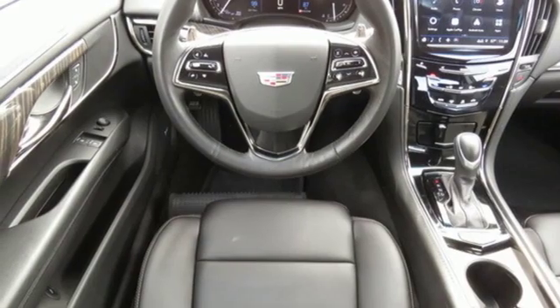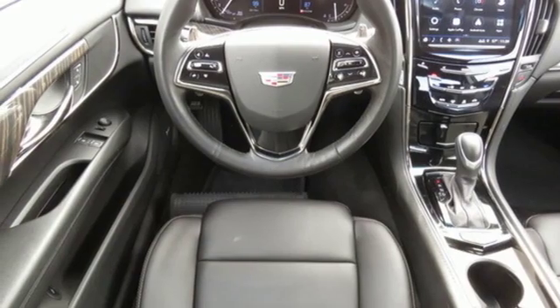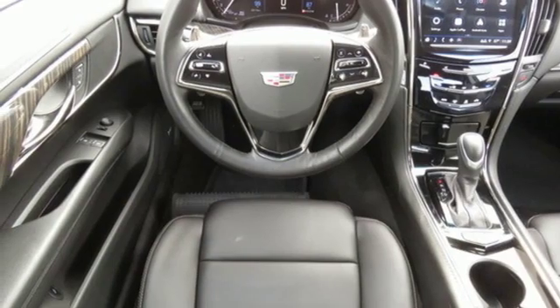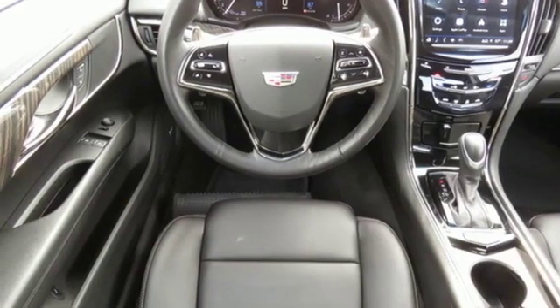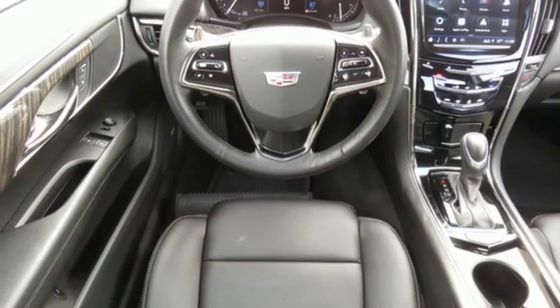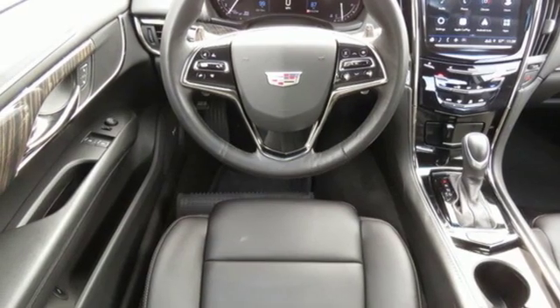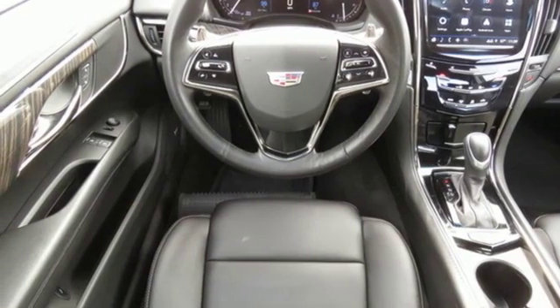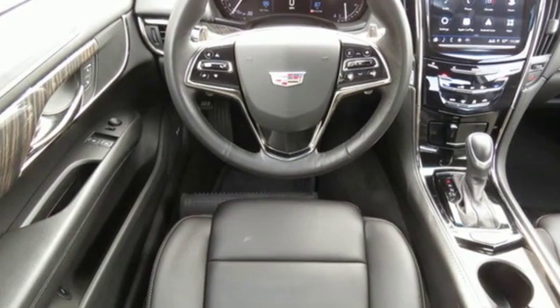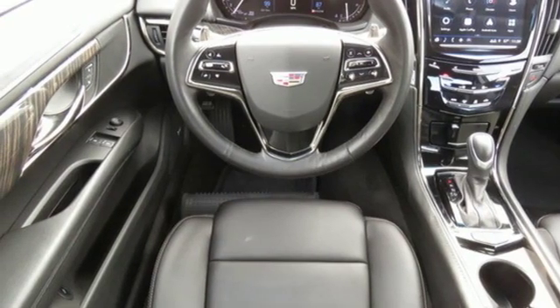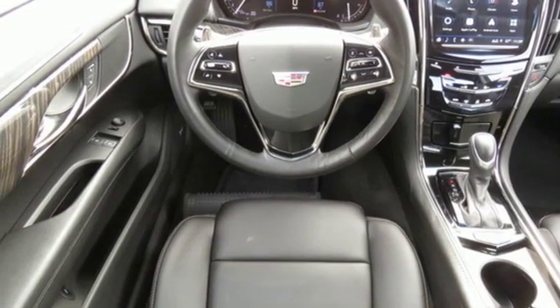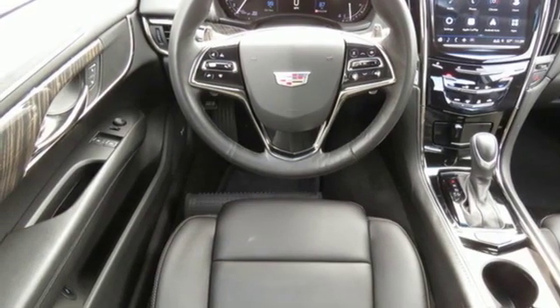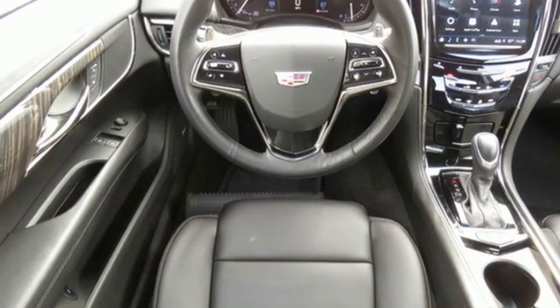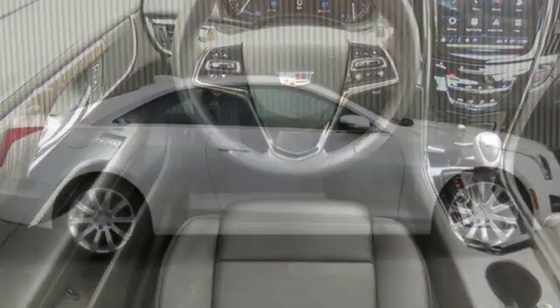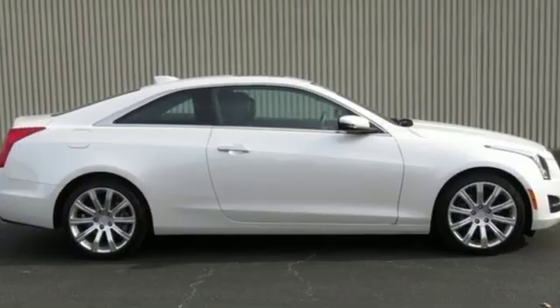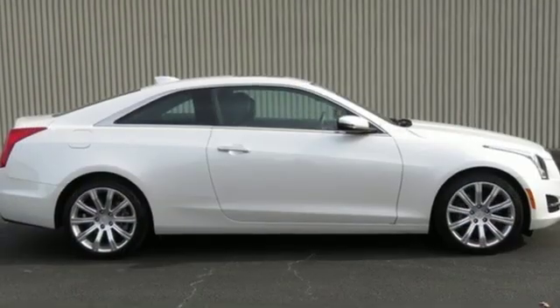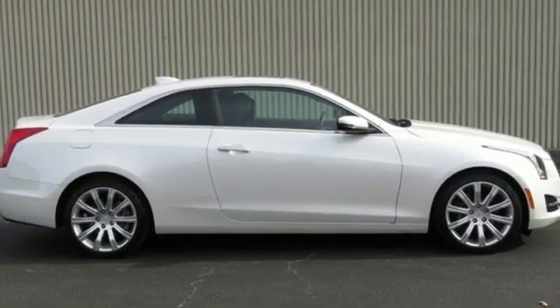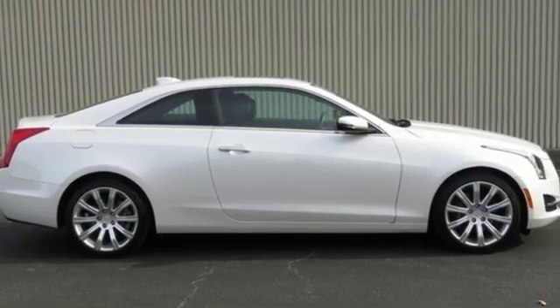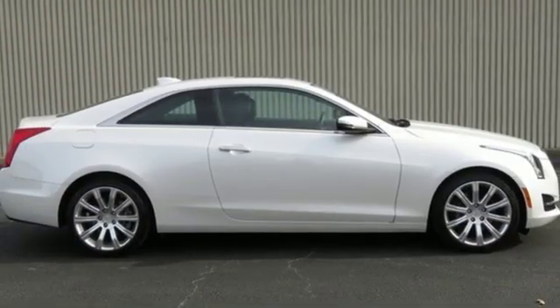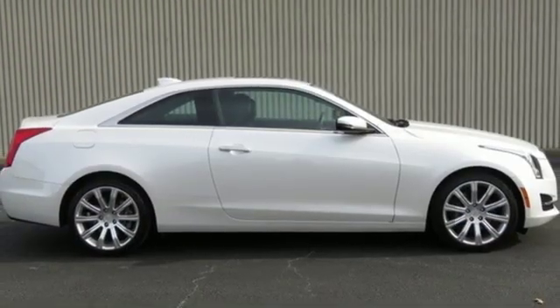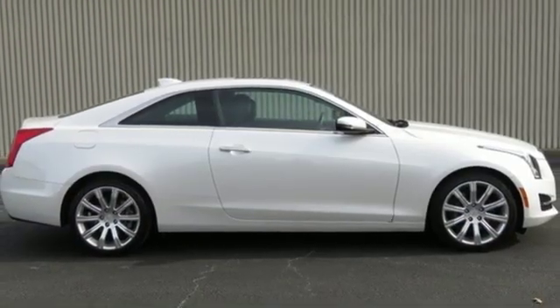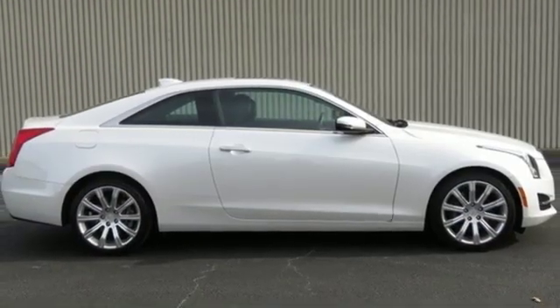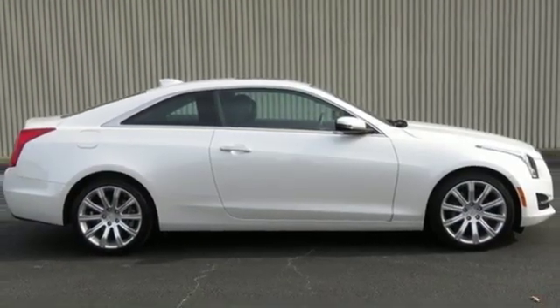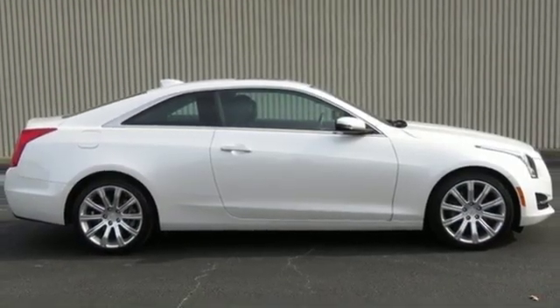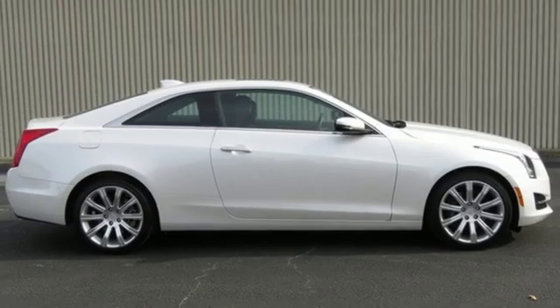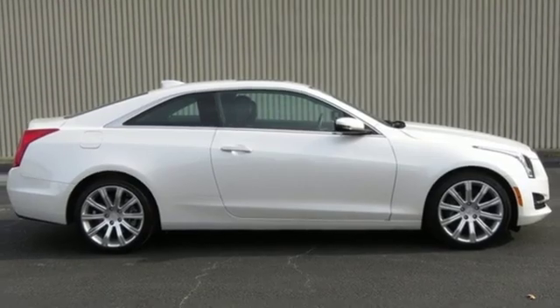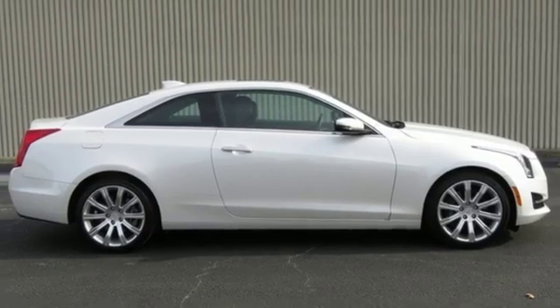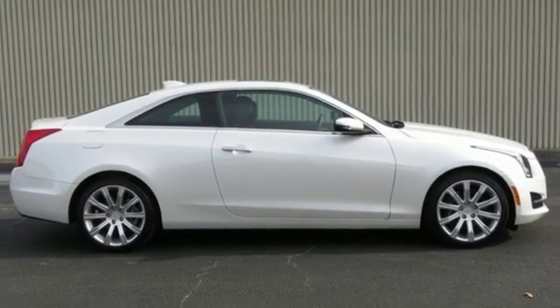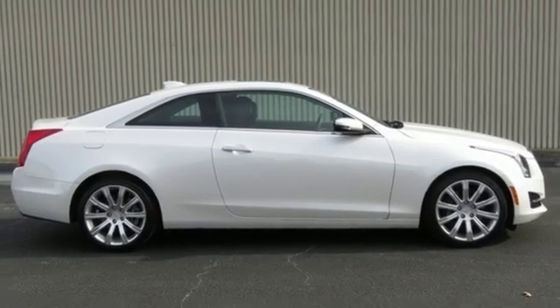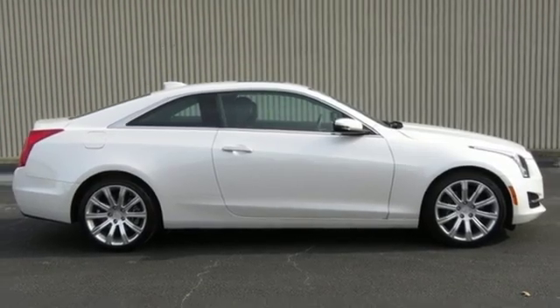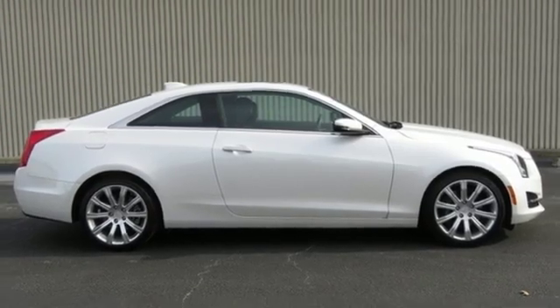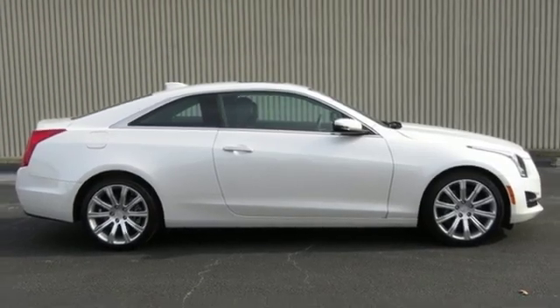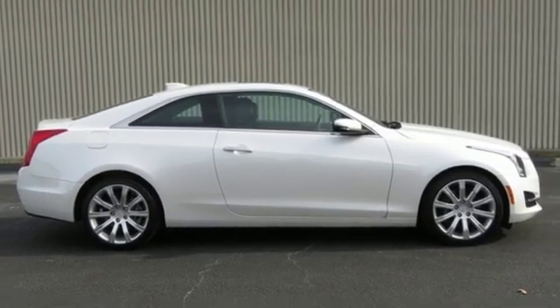Cadillac embodies a passion for performance, craftsmanship and innovation. See it for yourself when you take it for a test drive.